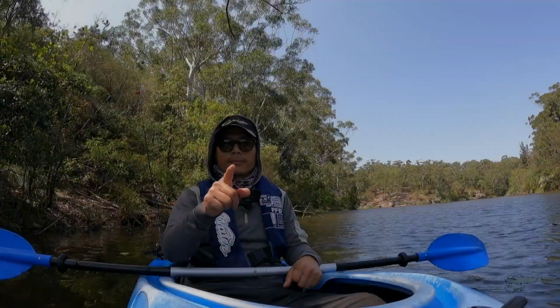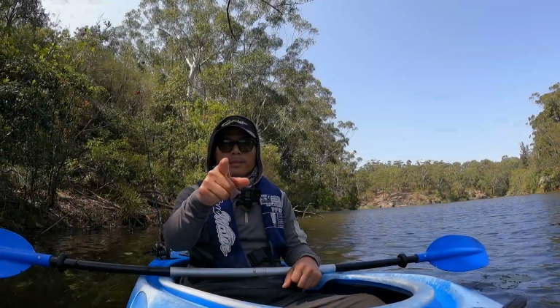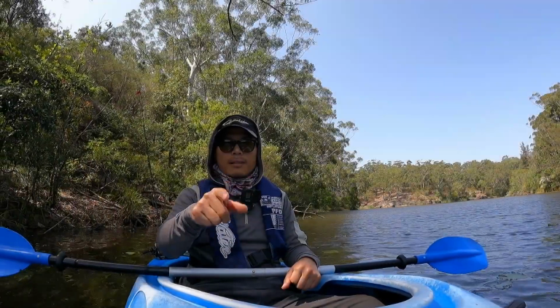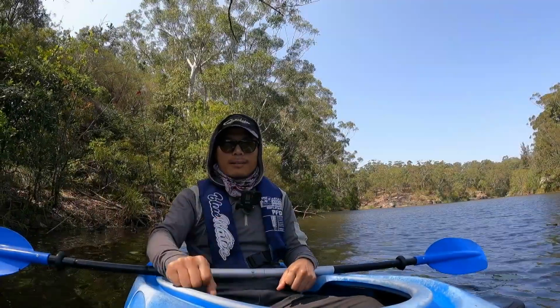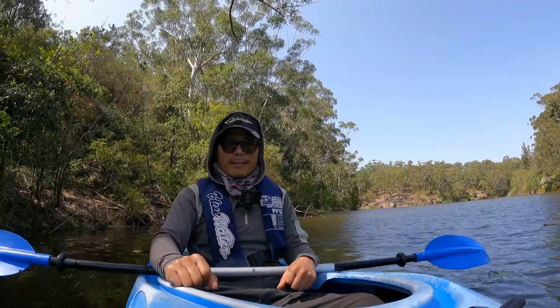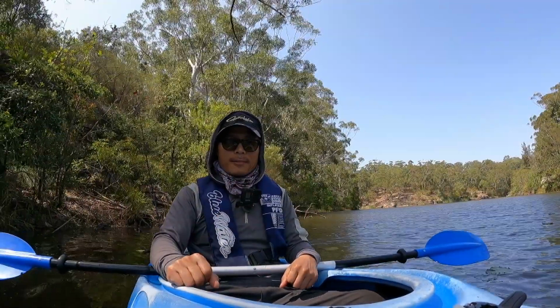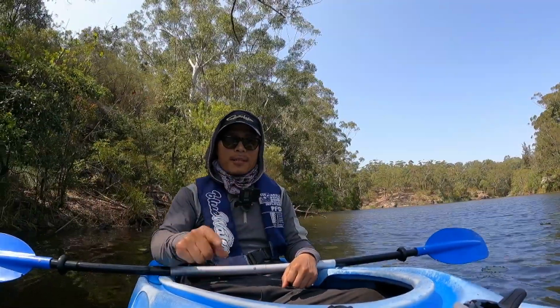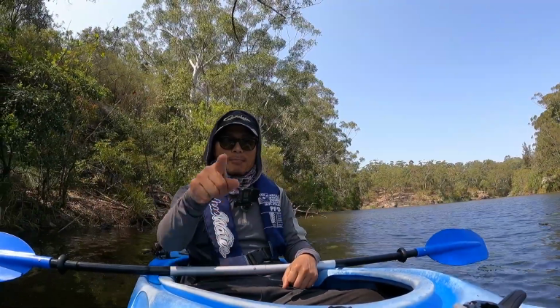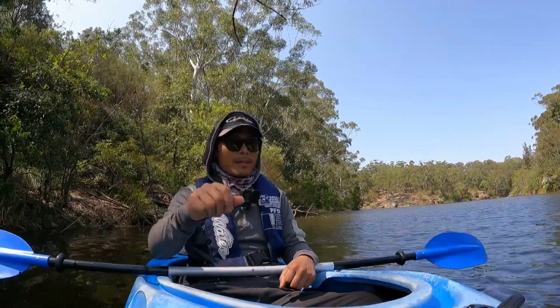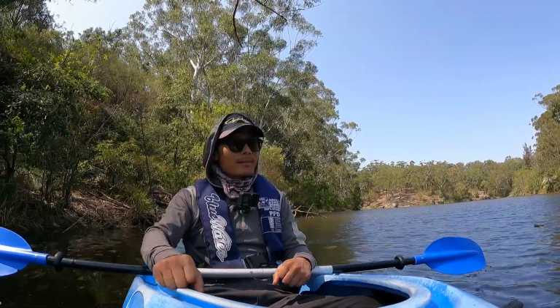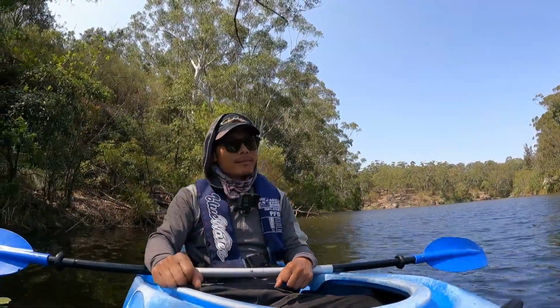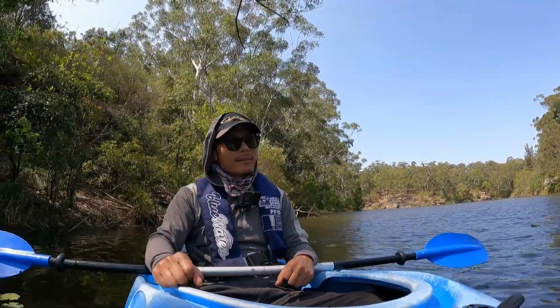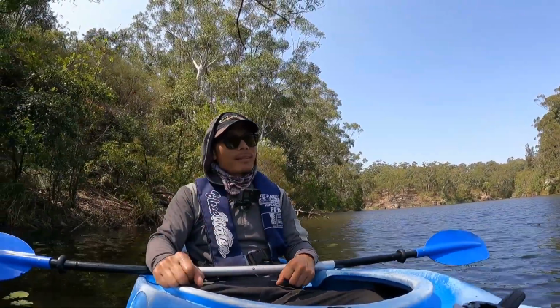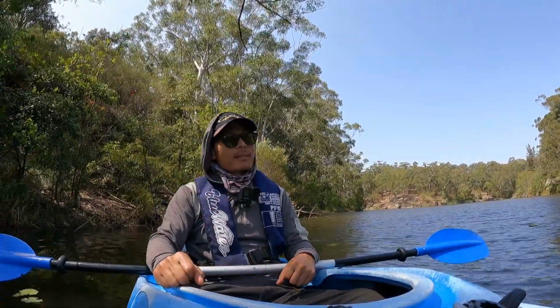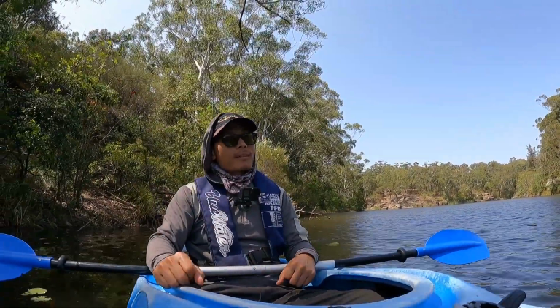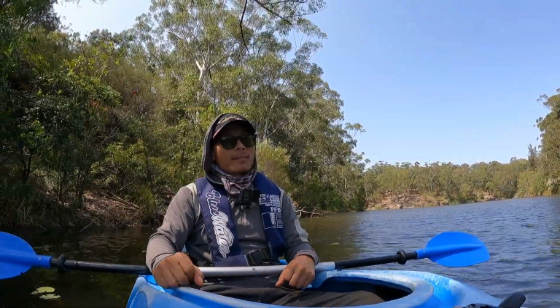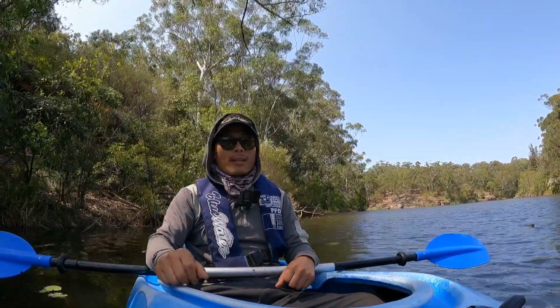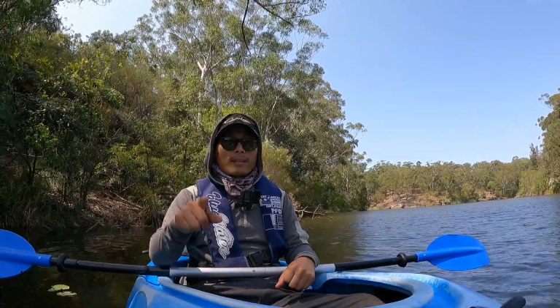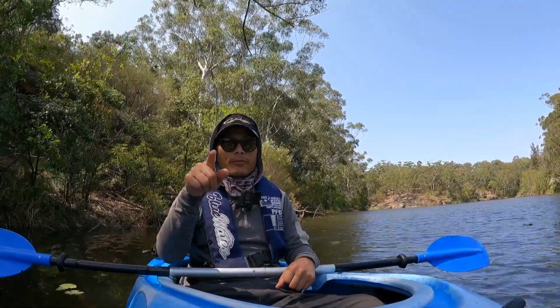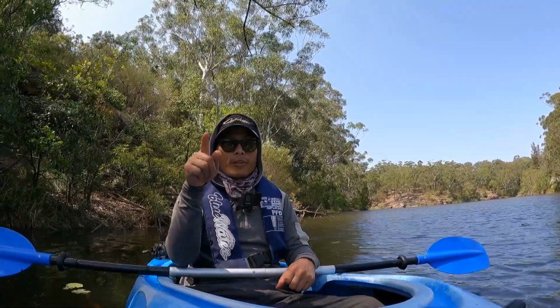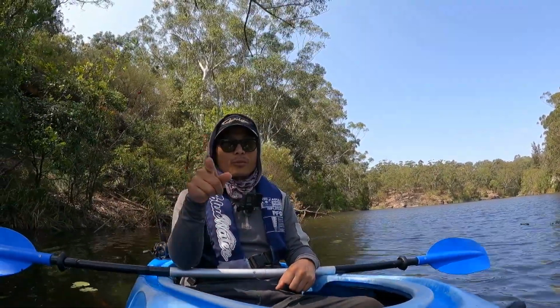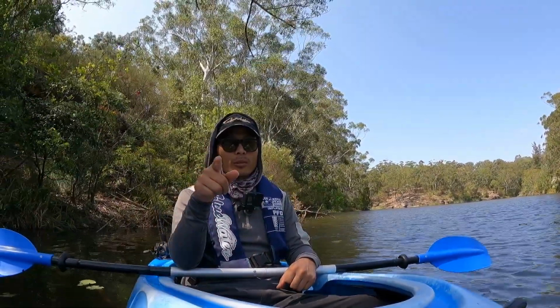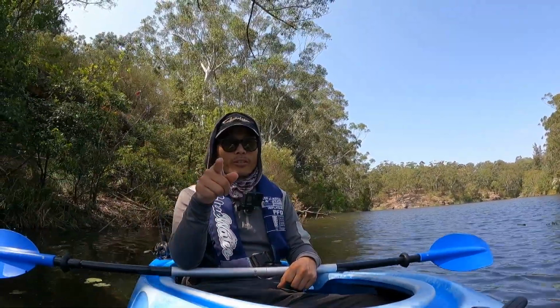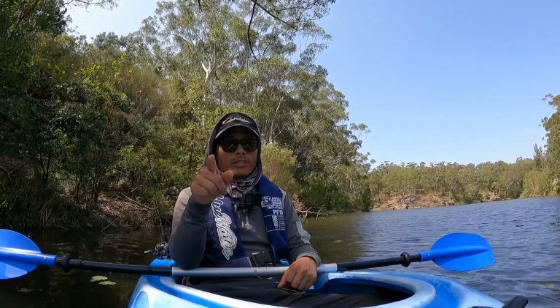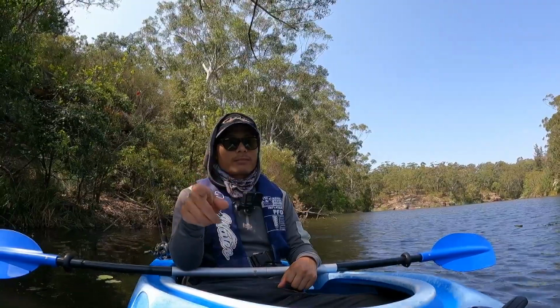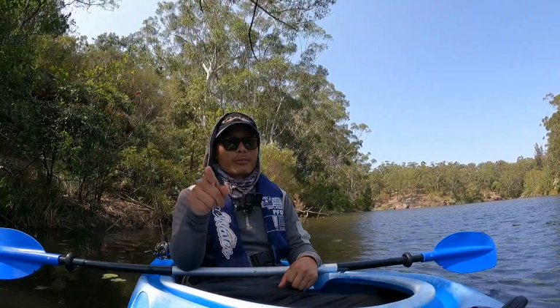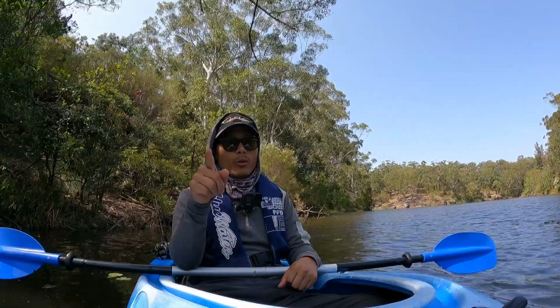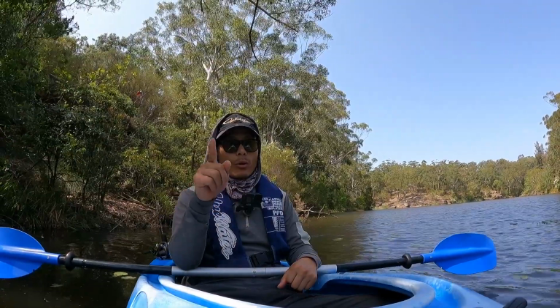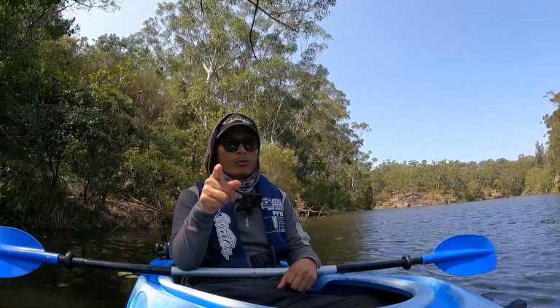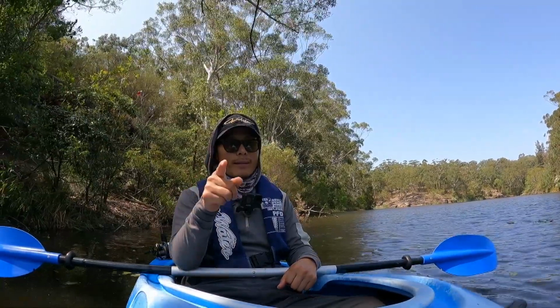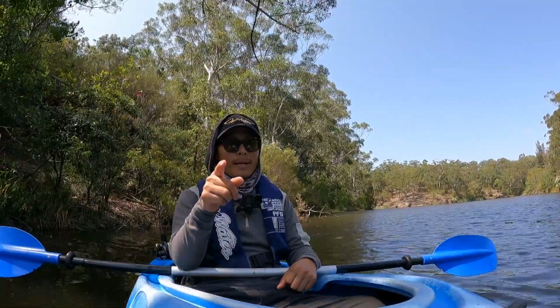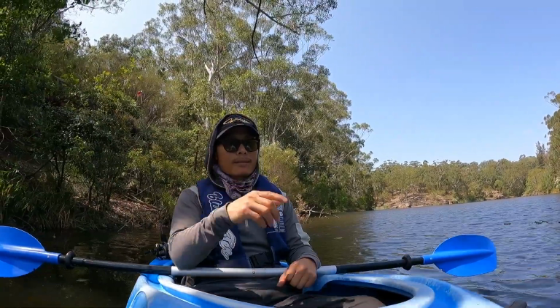Hi guys, welcome back. Today, fresh water fishing for Australian bass.